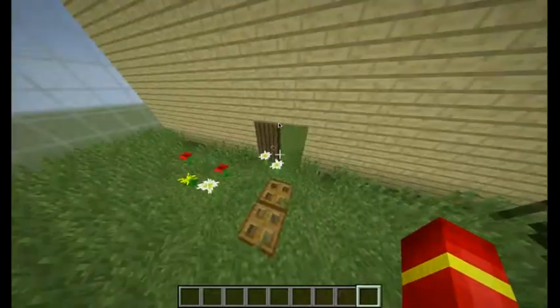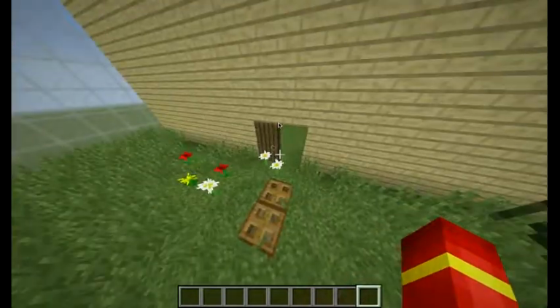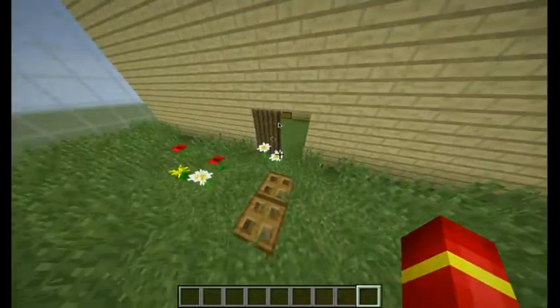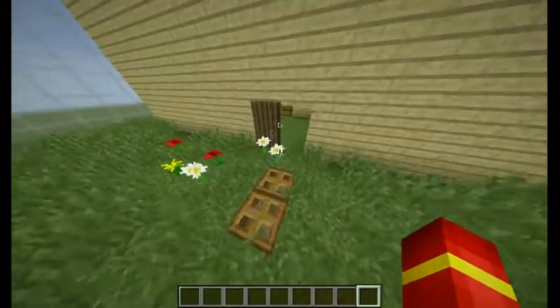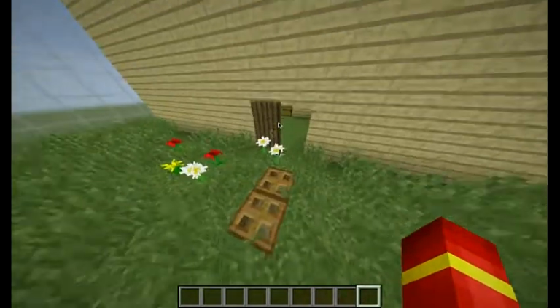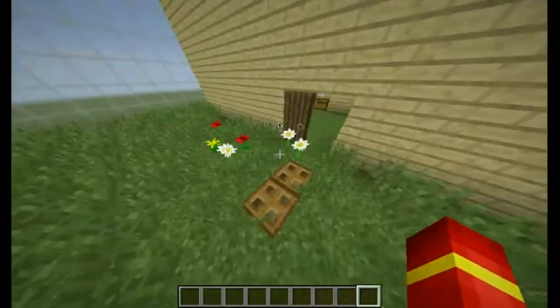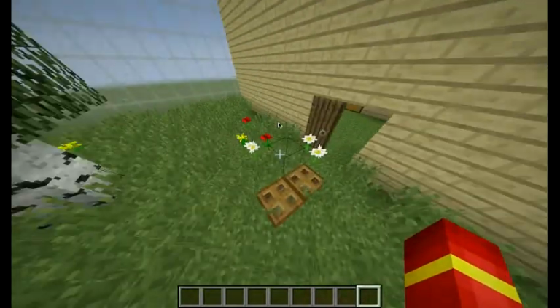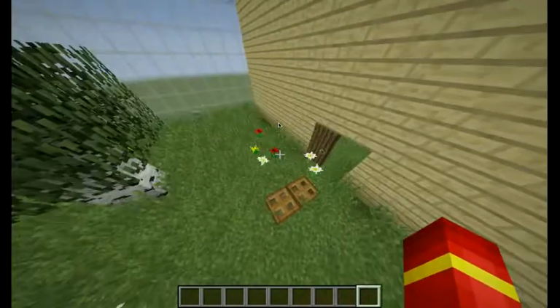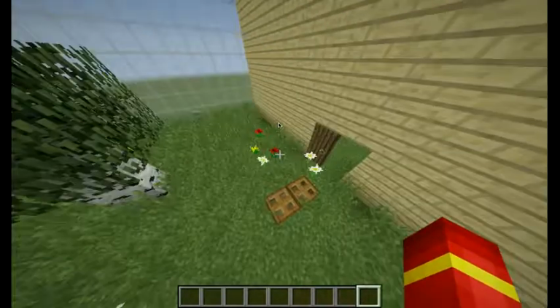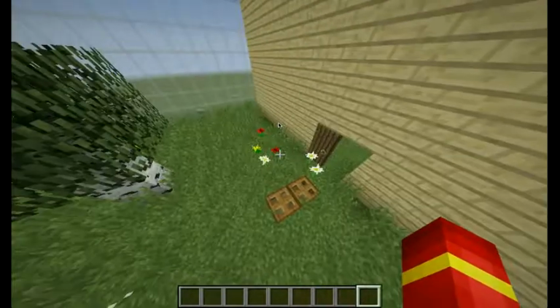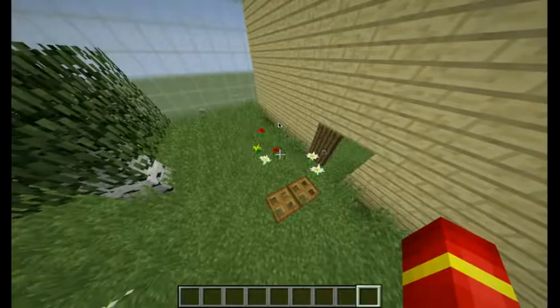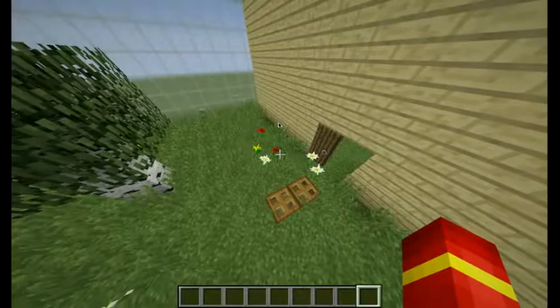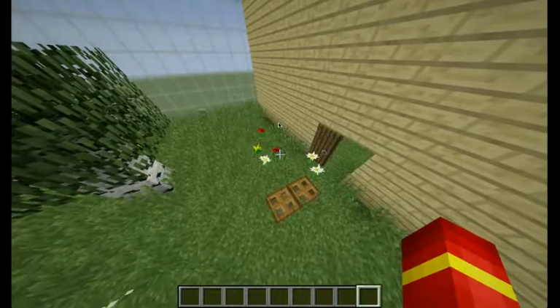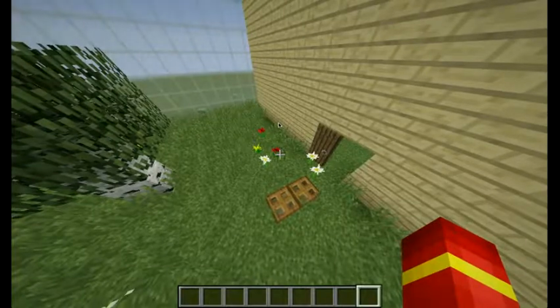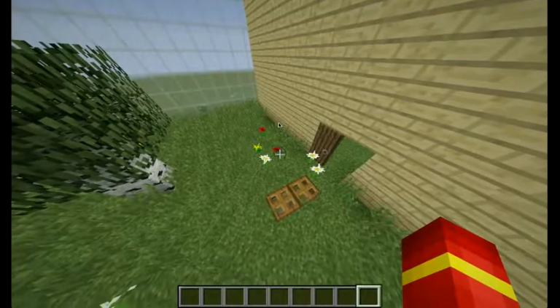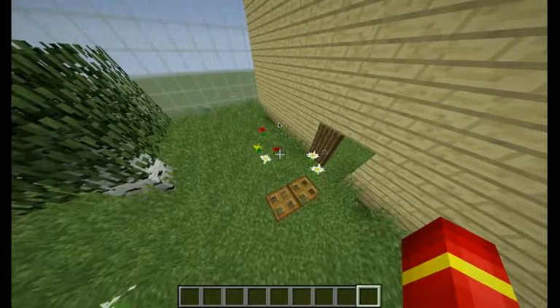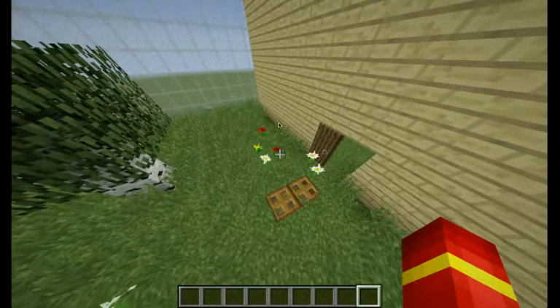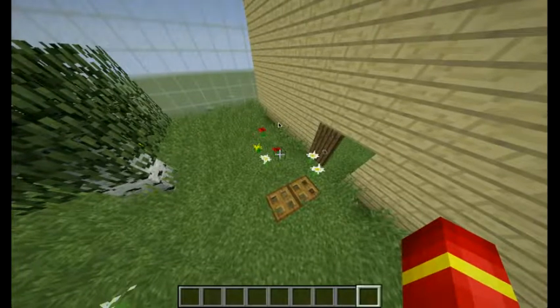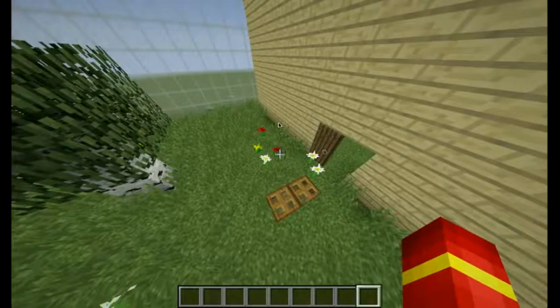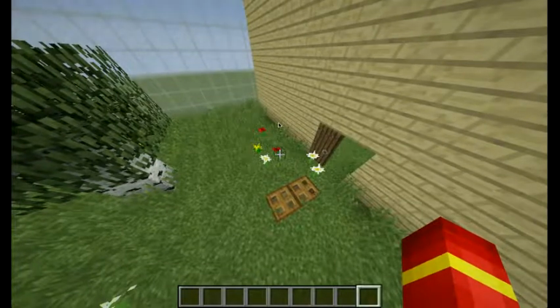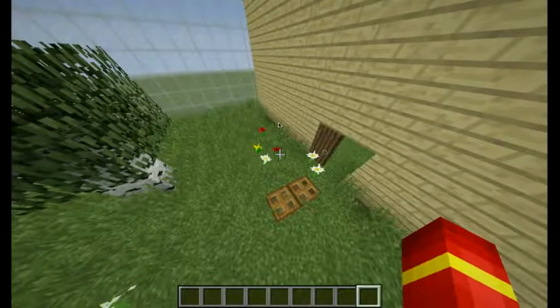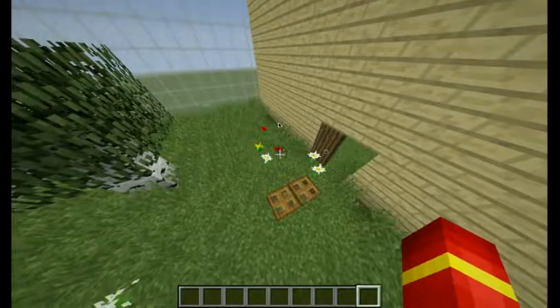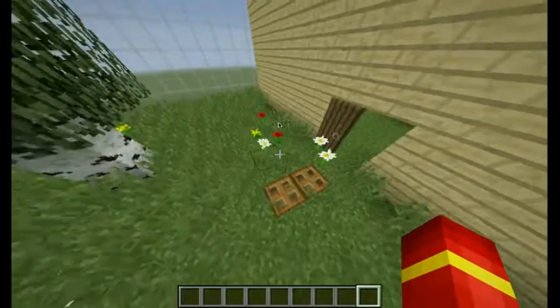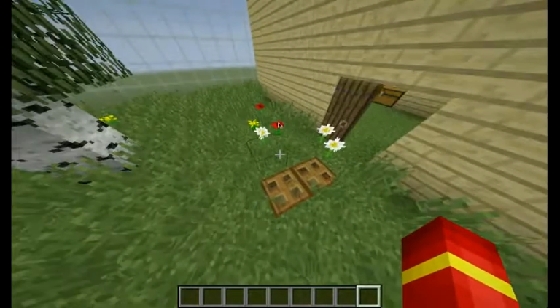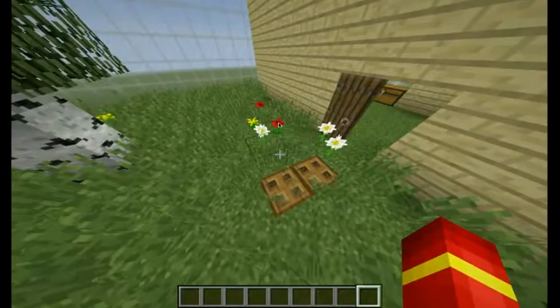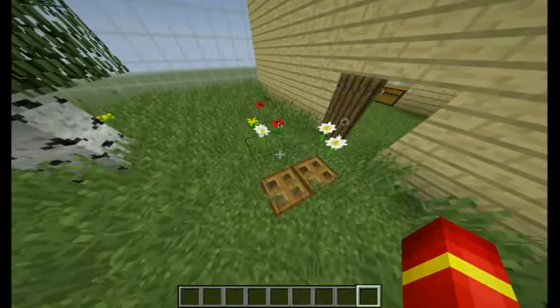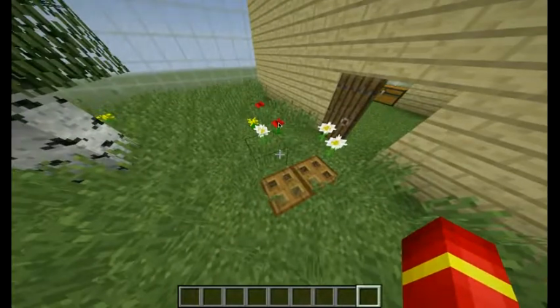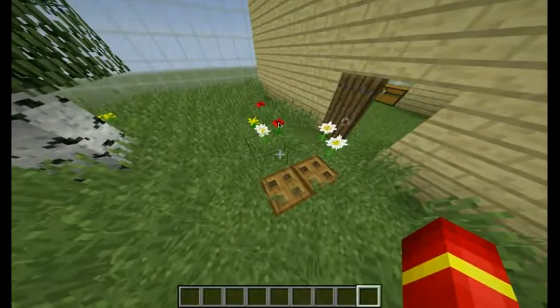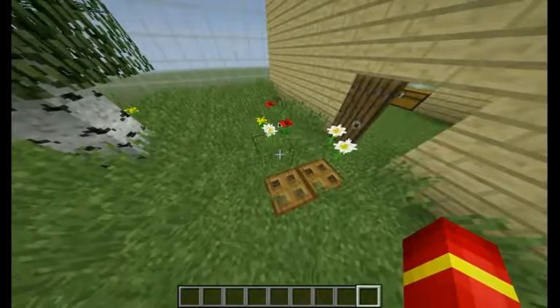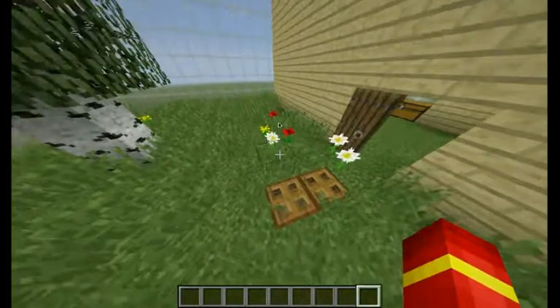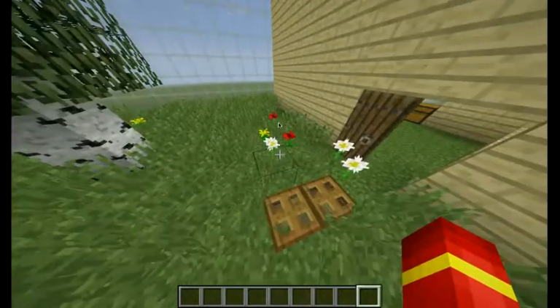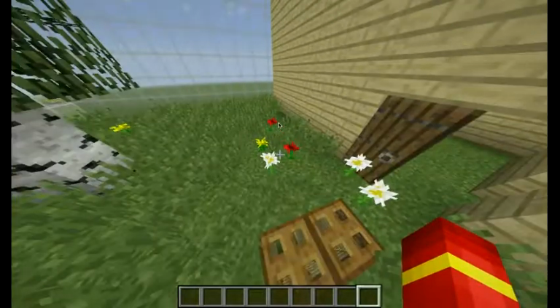So it would have to be on a planet that gets enough sunlight in order to have them grow? Yeah.